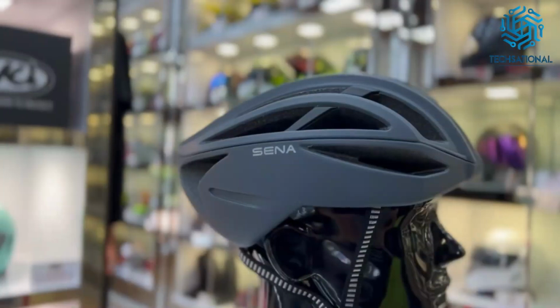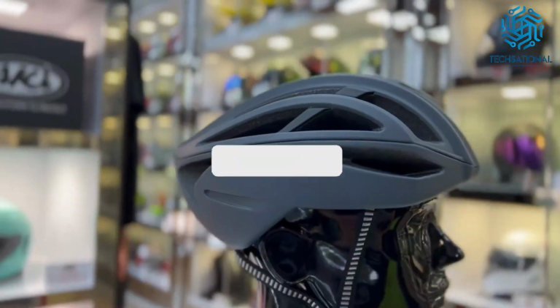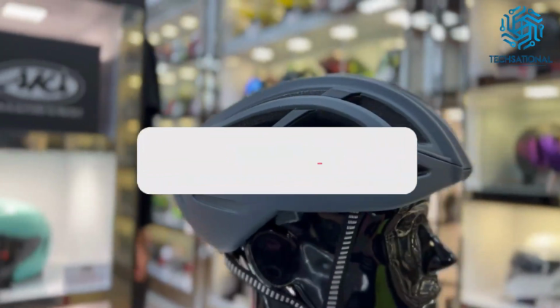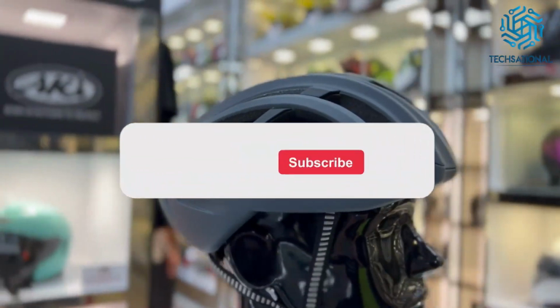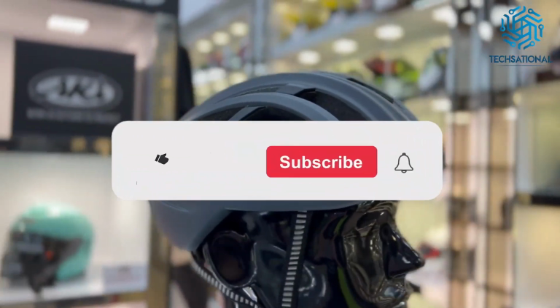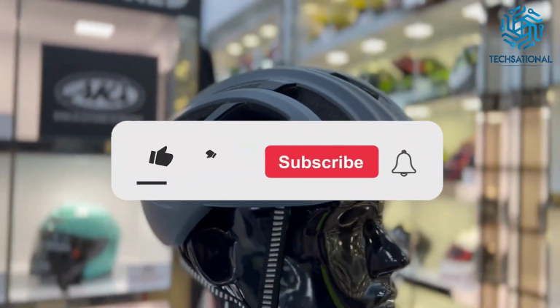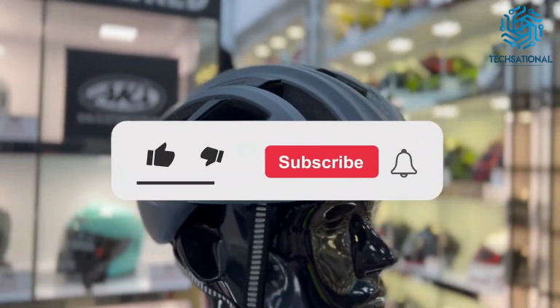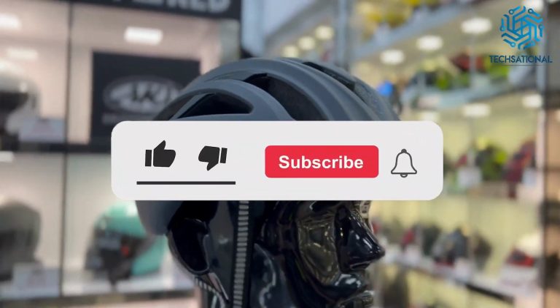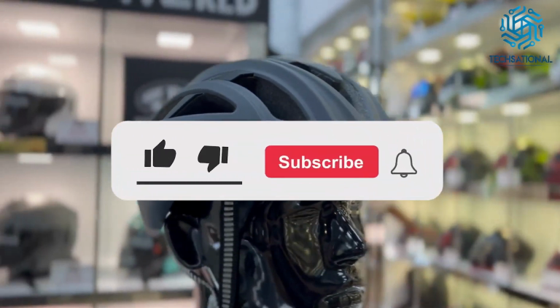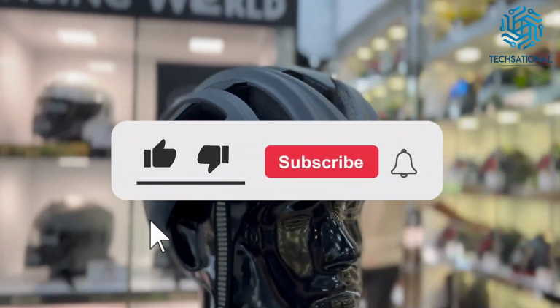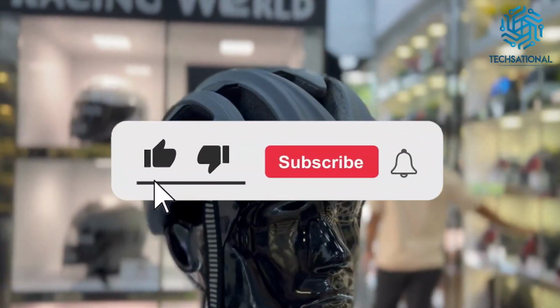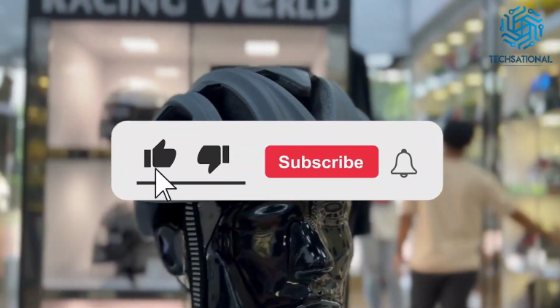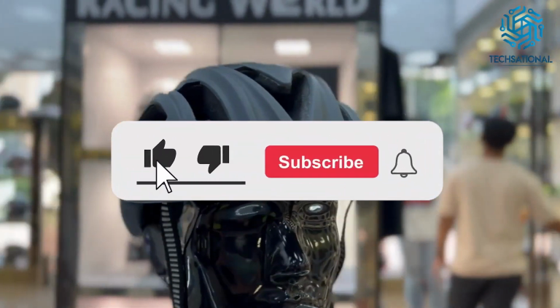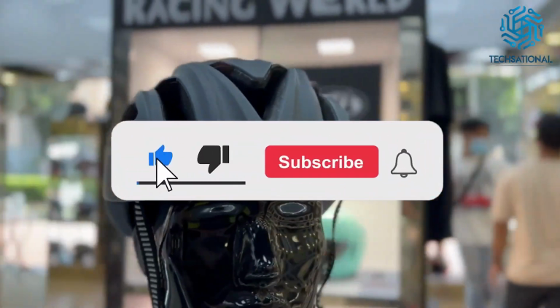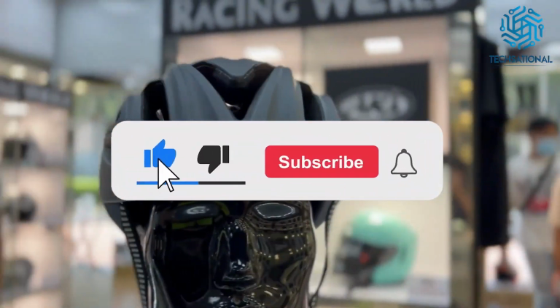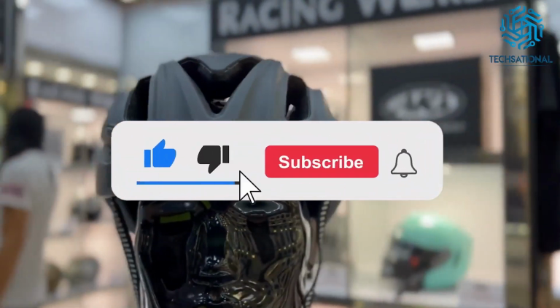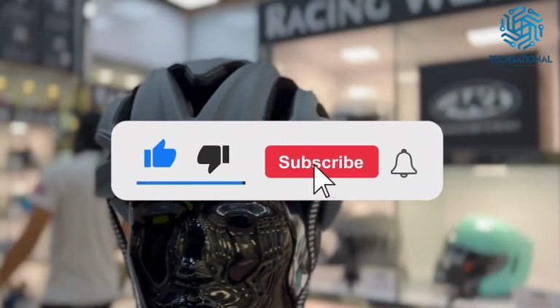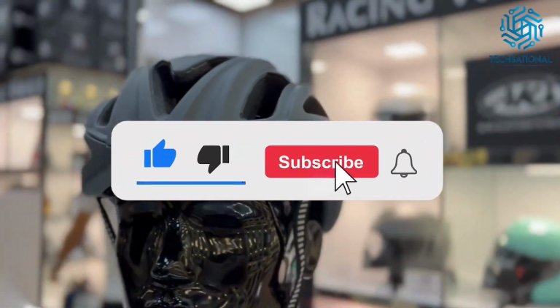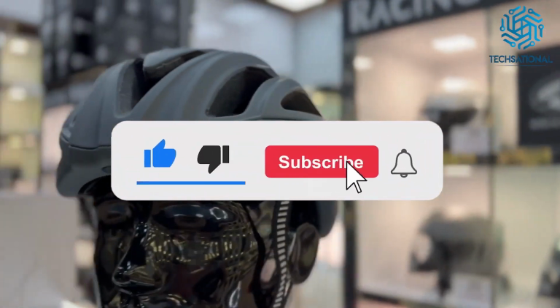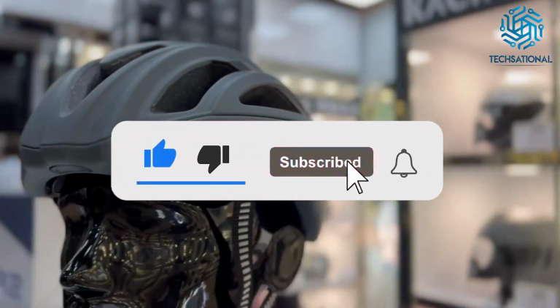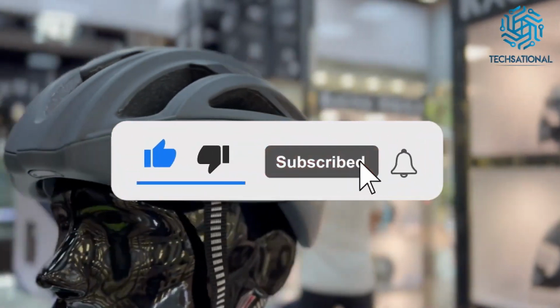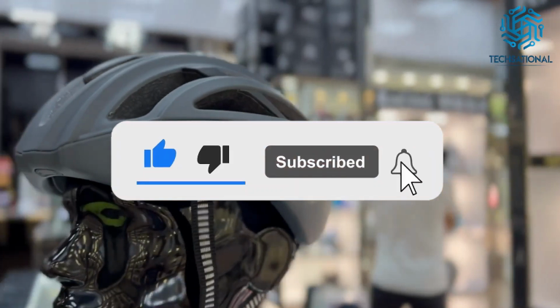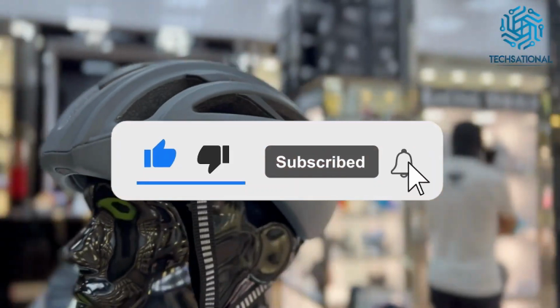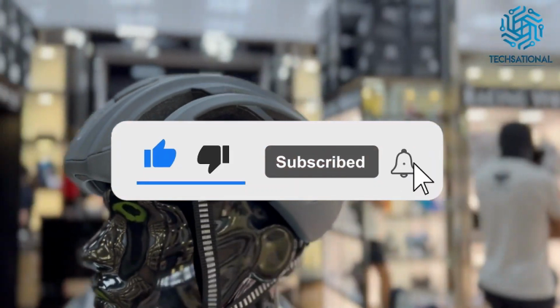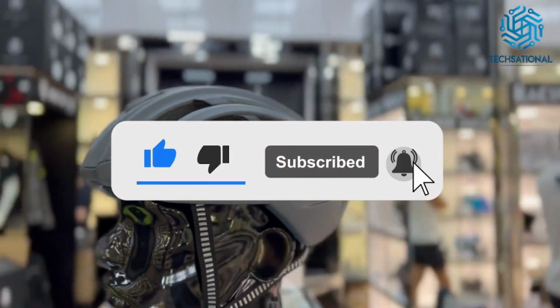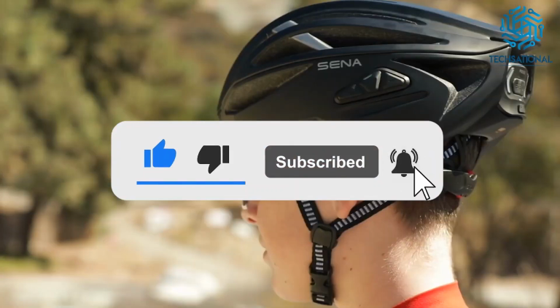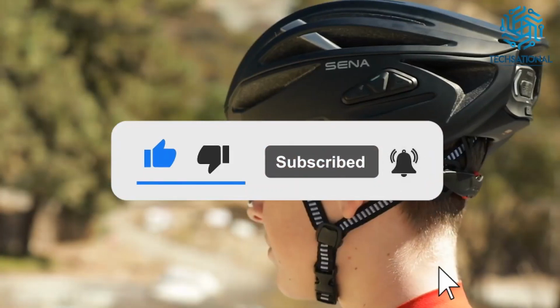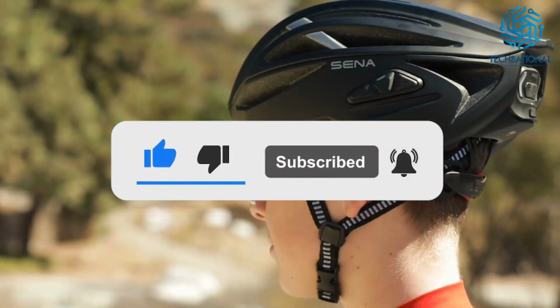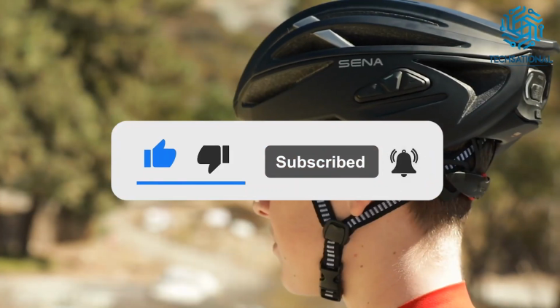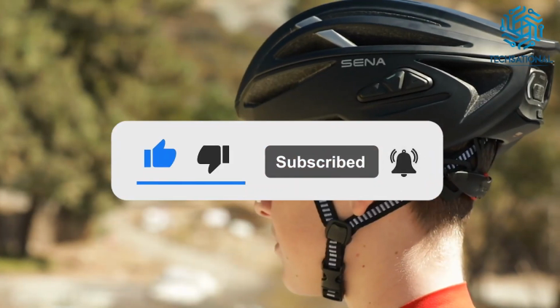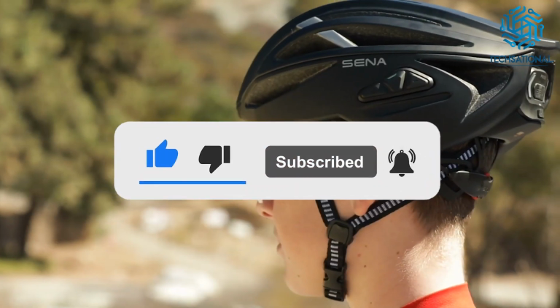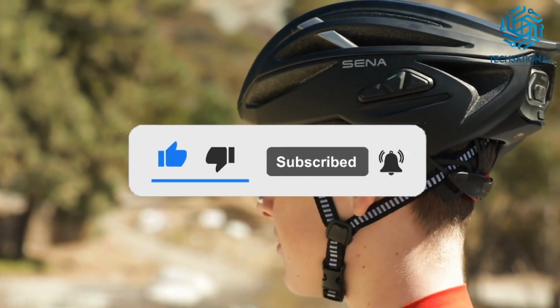Before we move on, support us by hitting subscribe and the bell icon to get notified when we post new videos. Now let's get back to our topic.